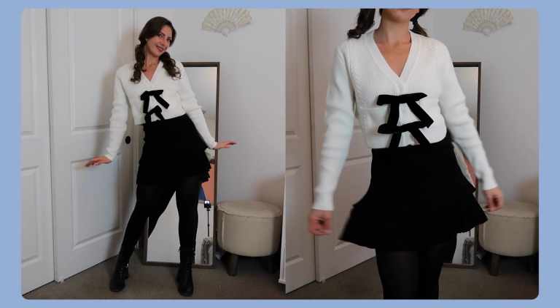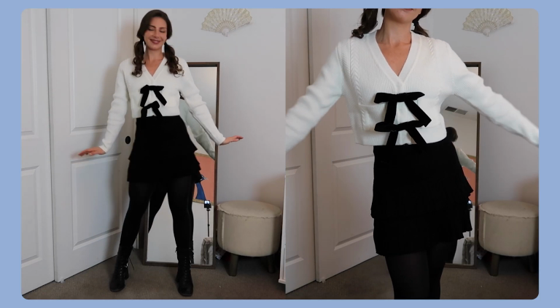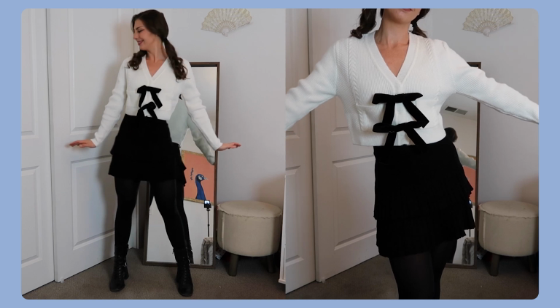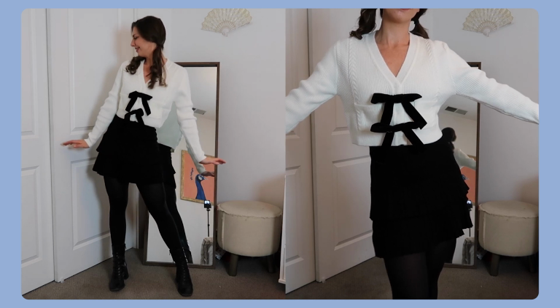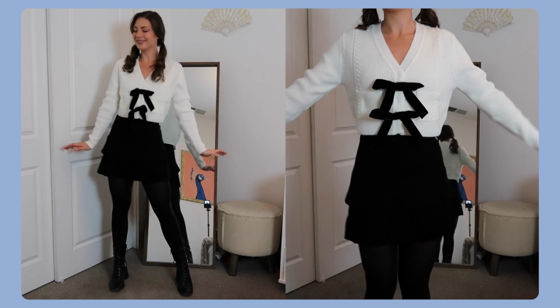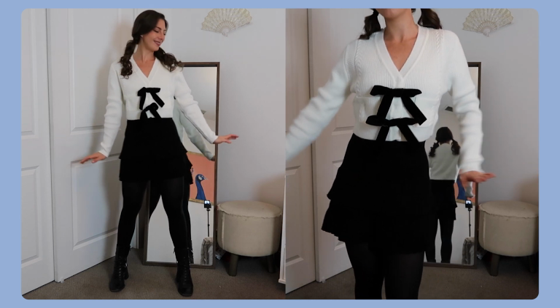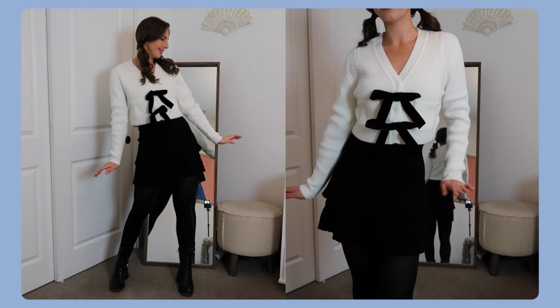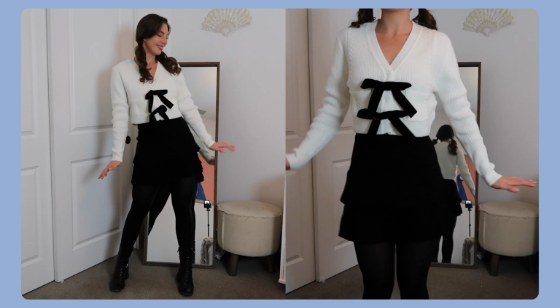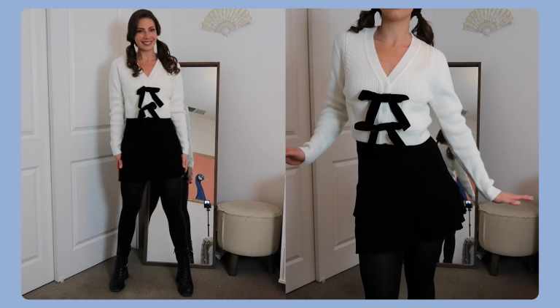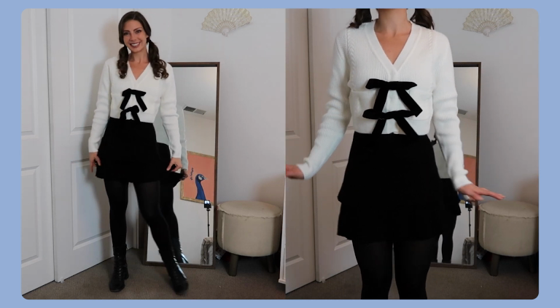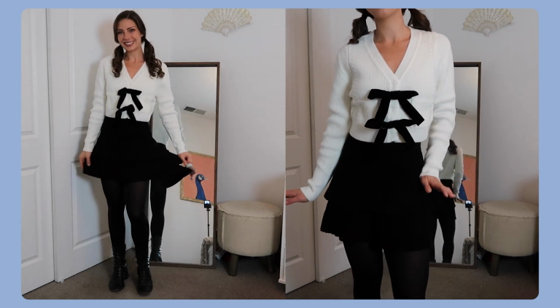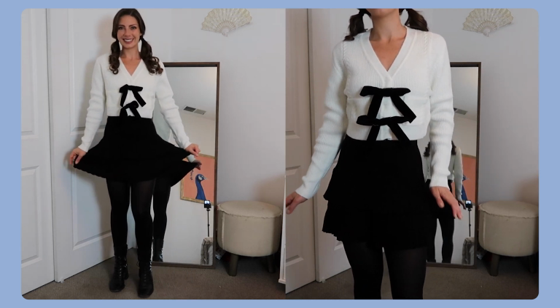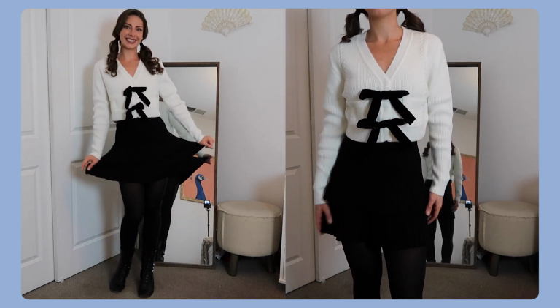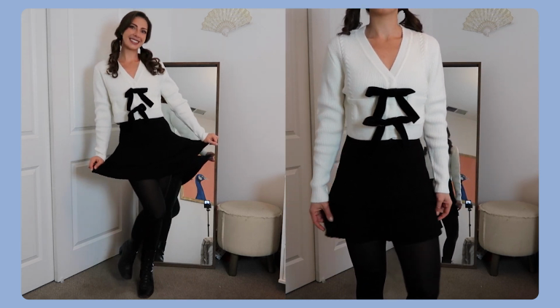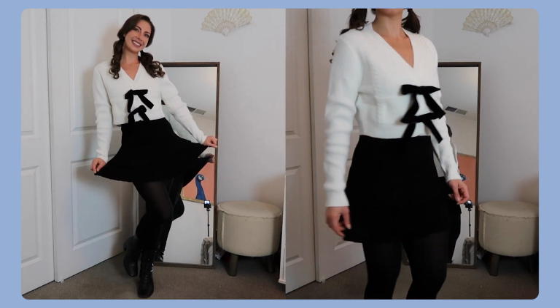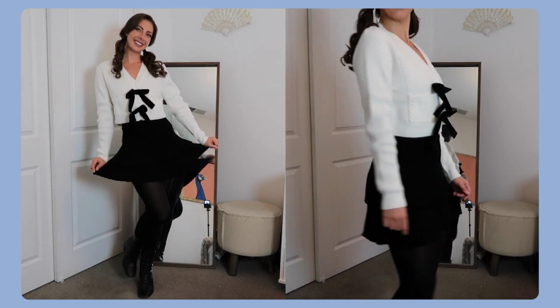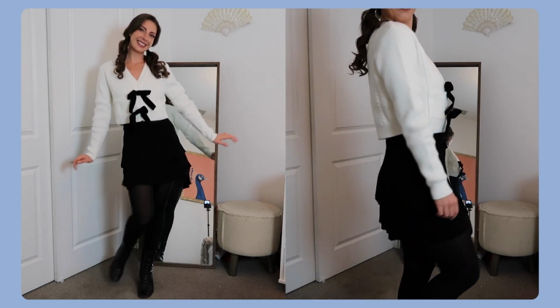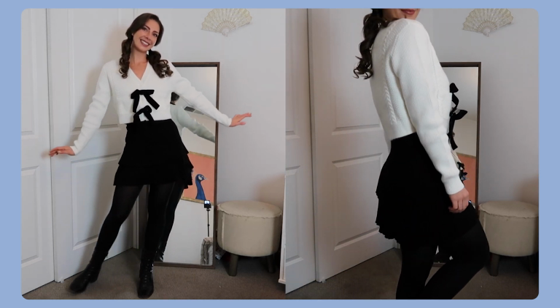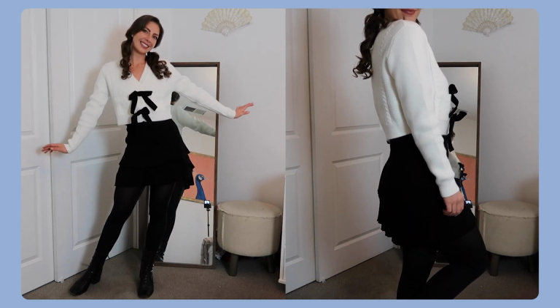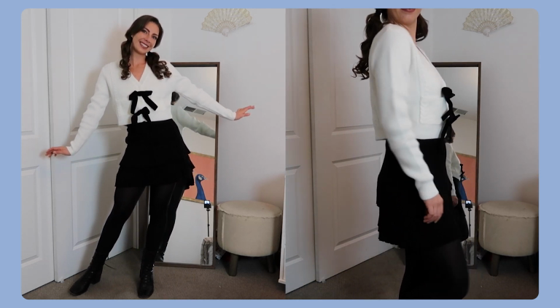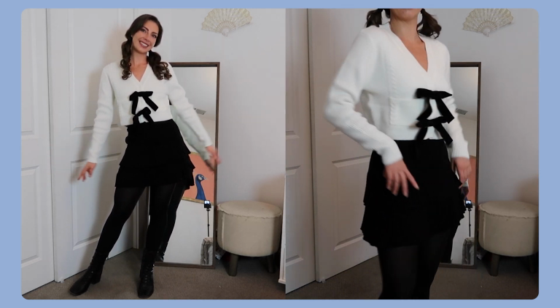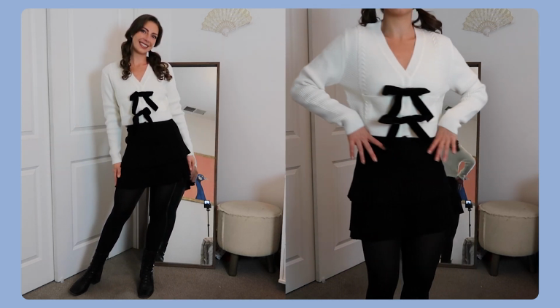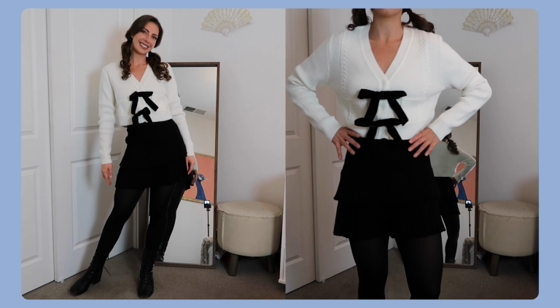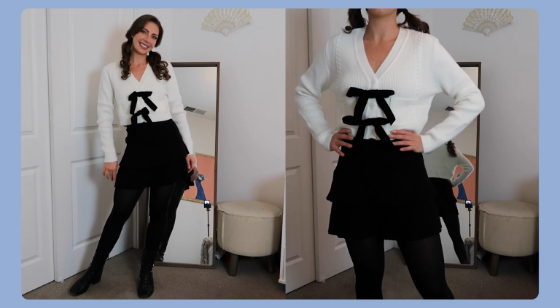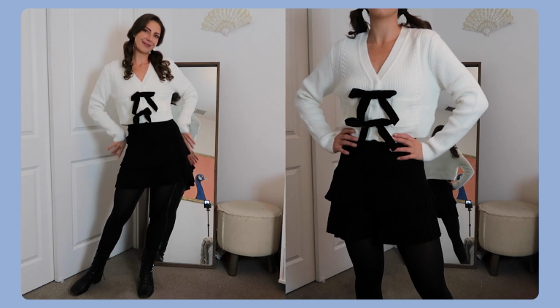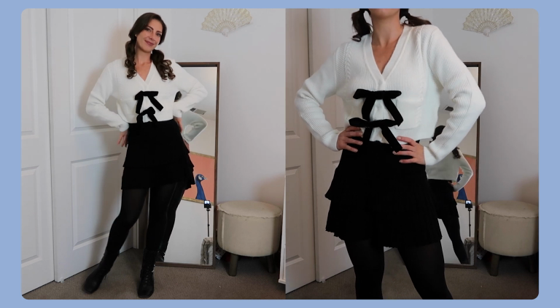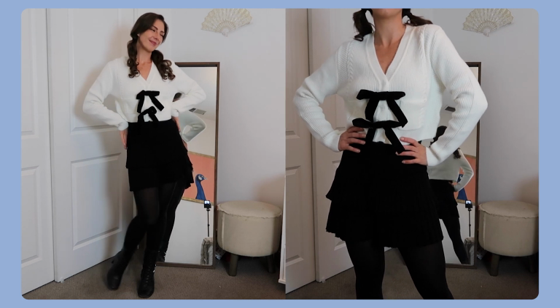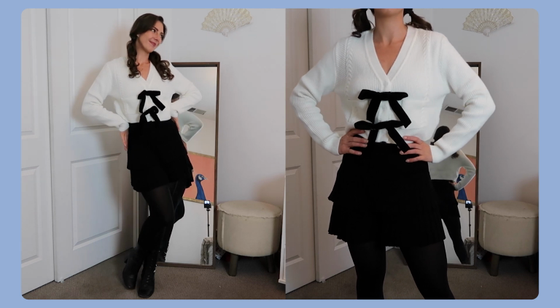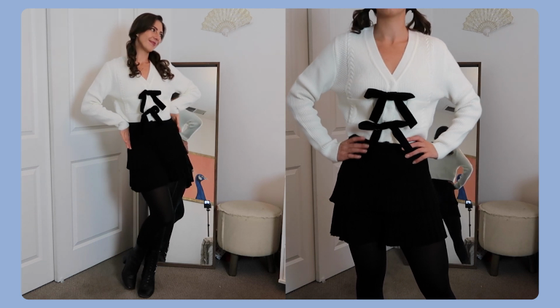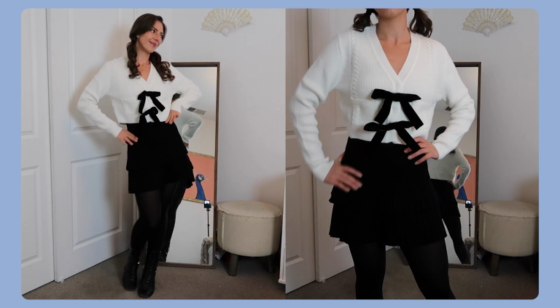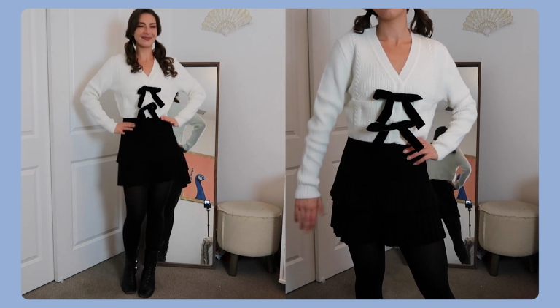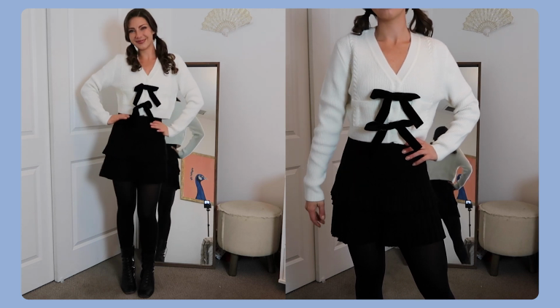I think this one's okay. I'm not like thrilled on this outfit but I think it's cute though. It's cutesy girly which is fun. We love that.